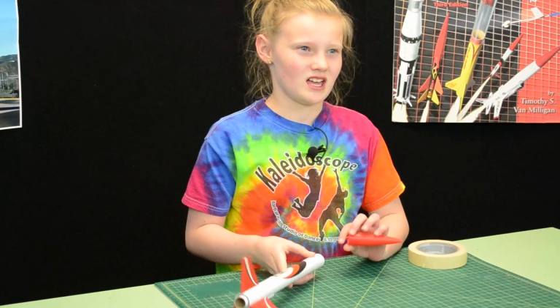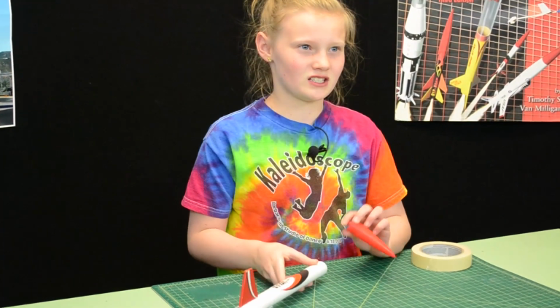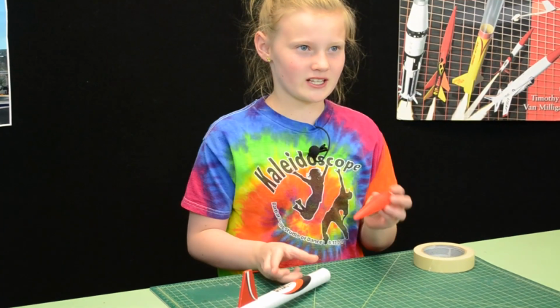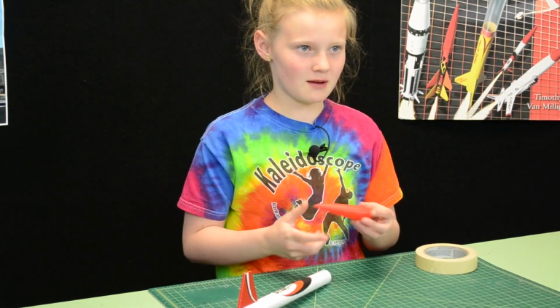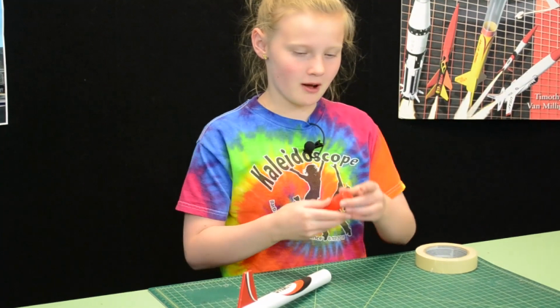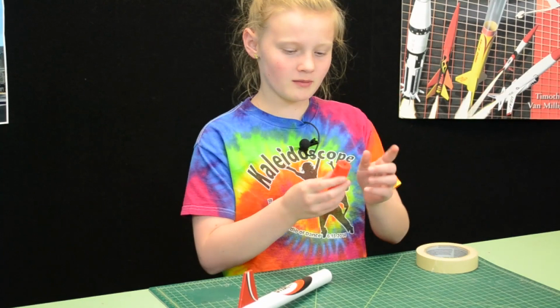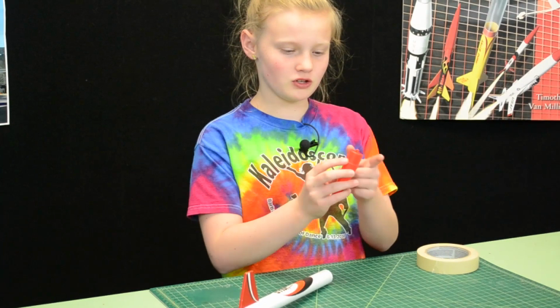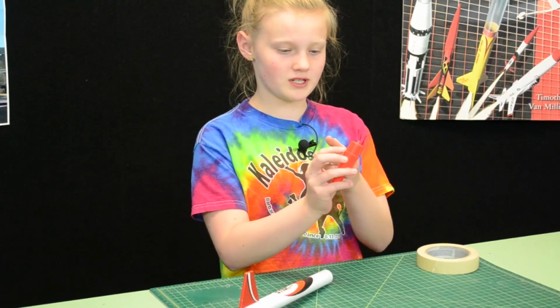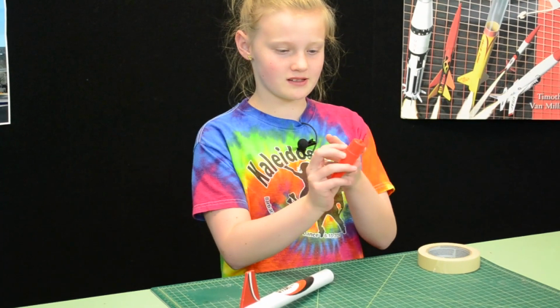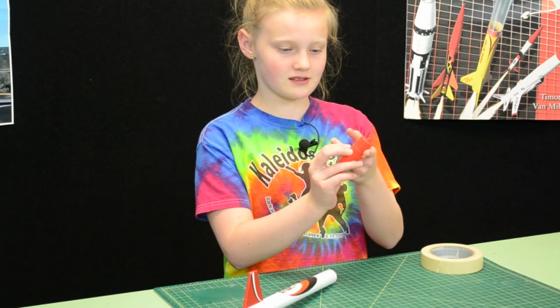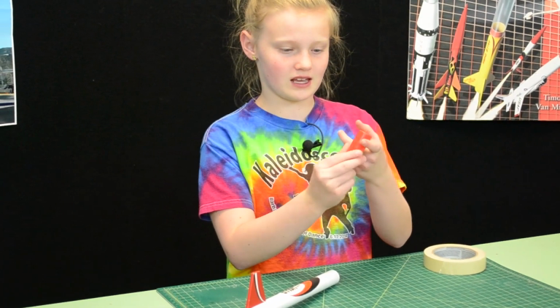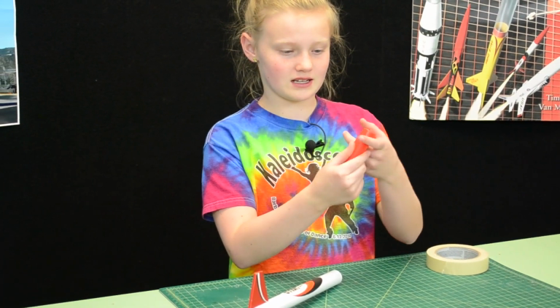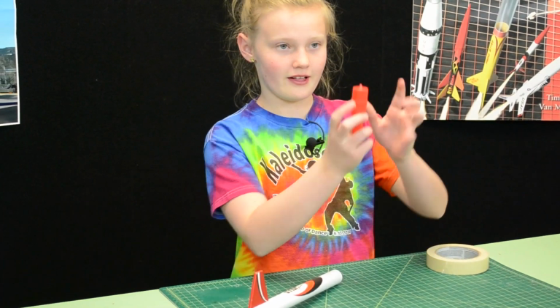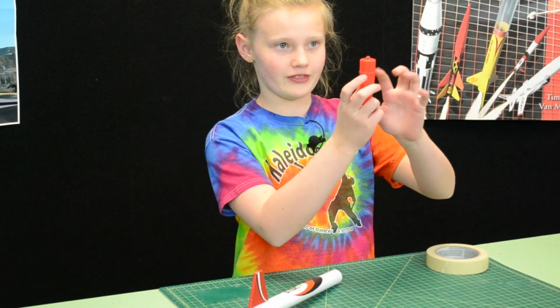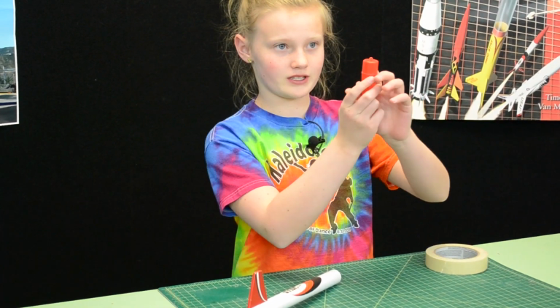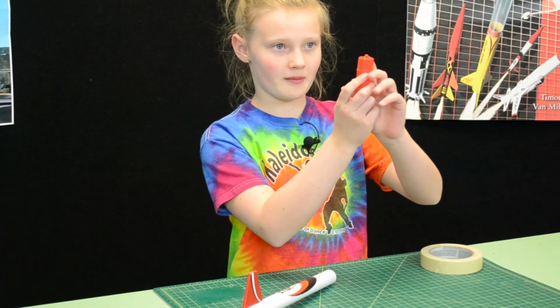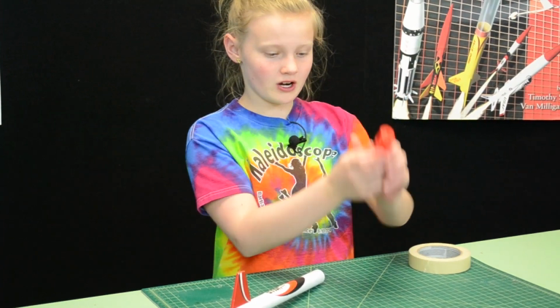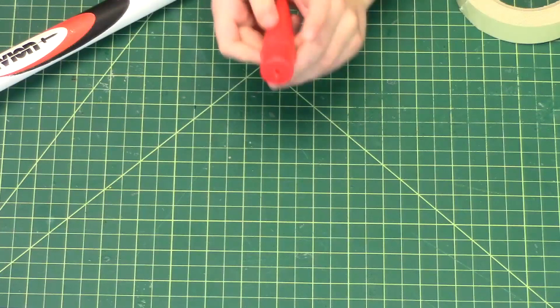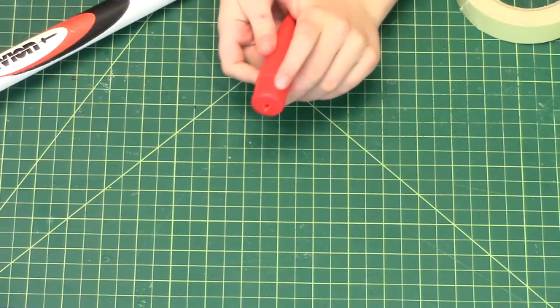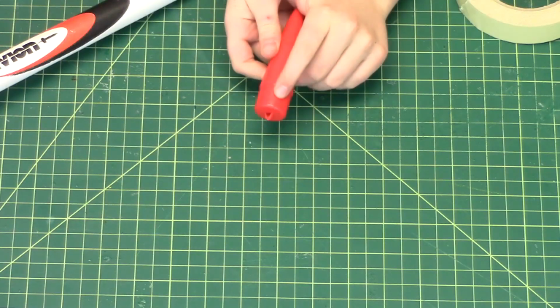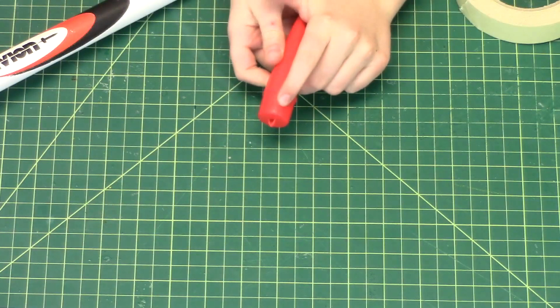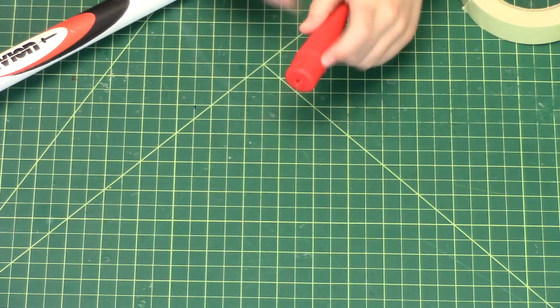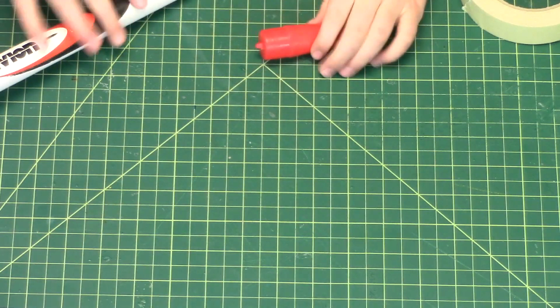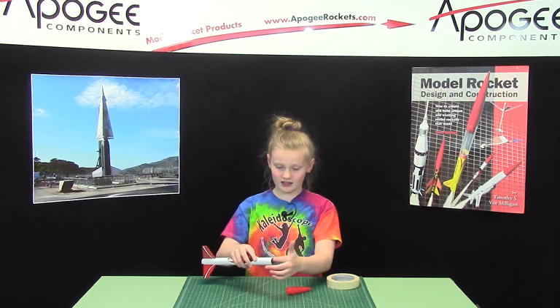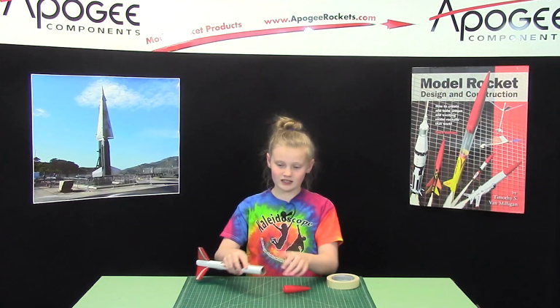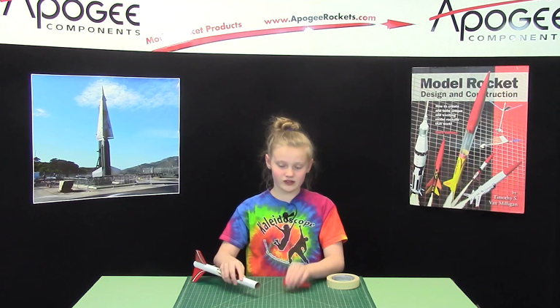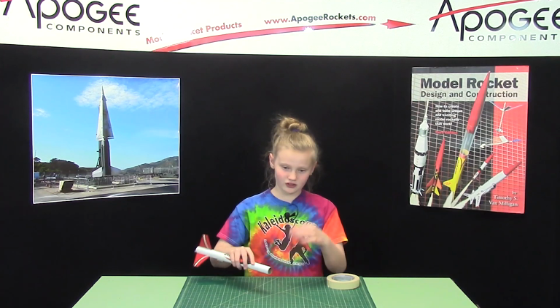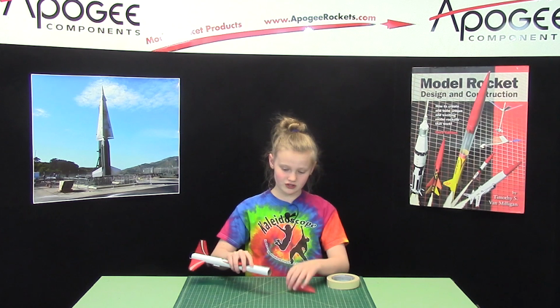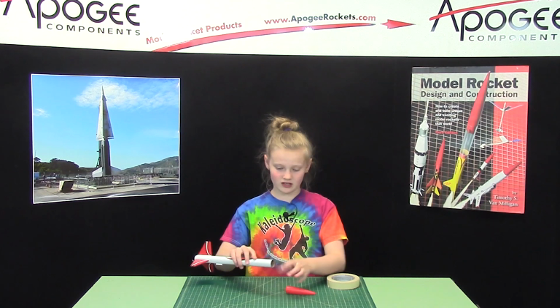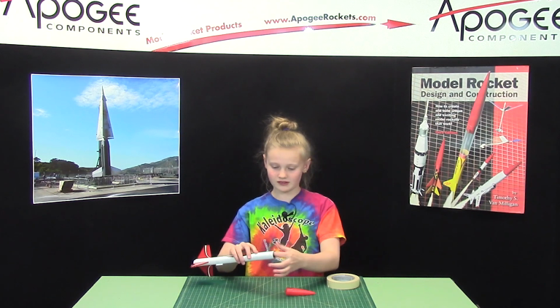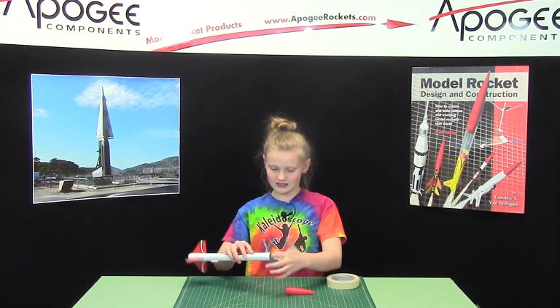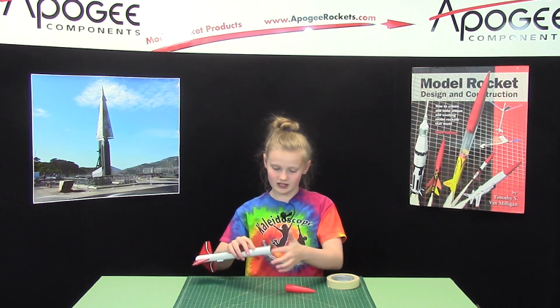And to fix that problem, you just sand the top of the nose cone right here. And if it's still too tight, you sand in here.